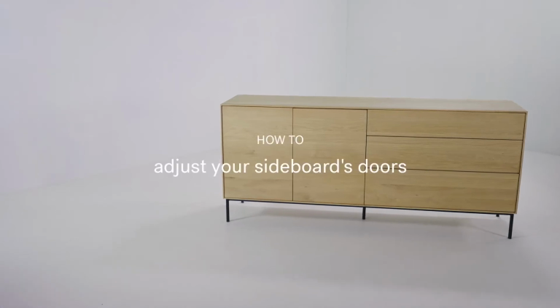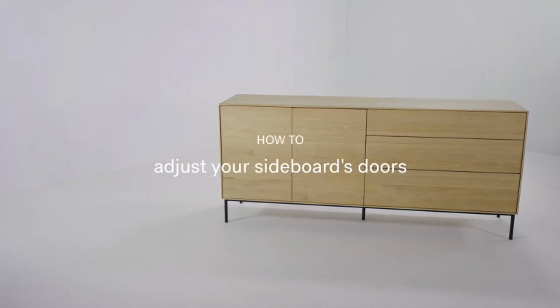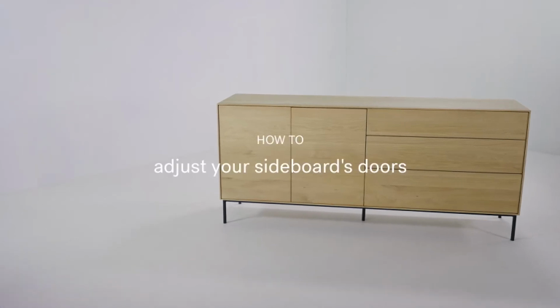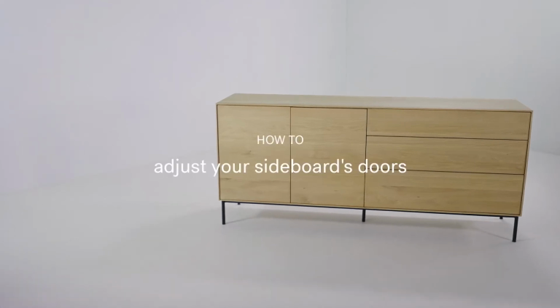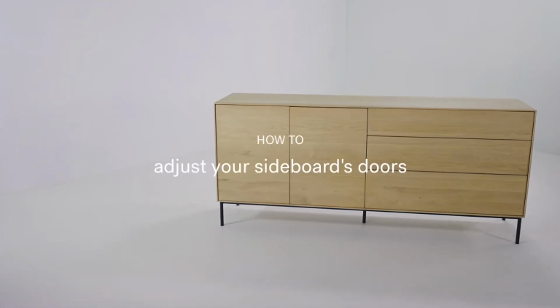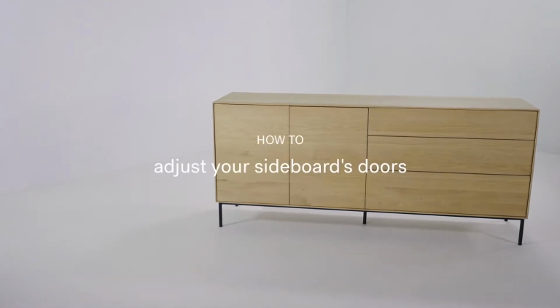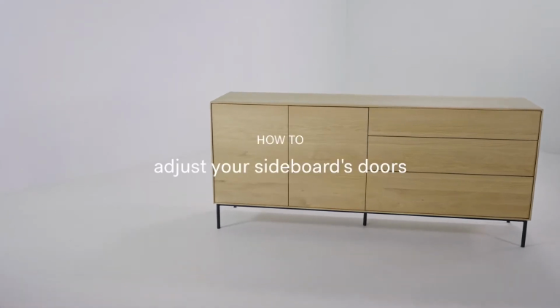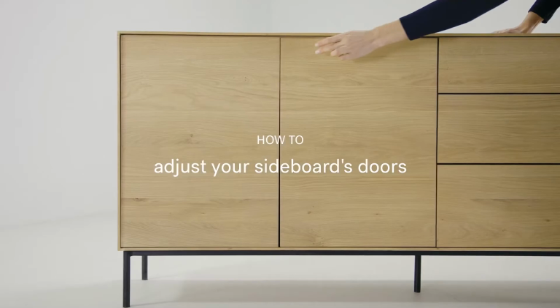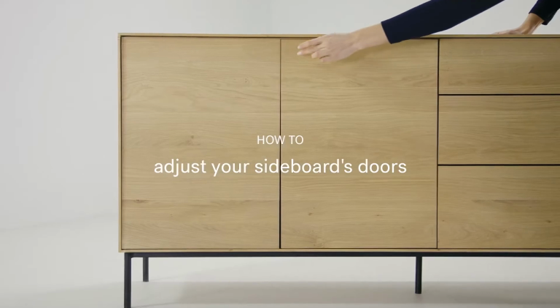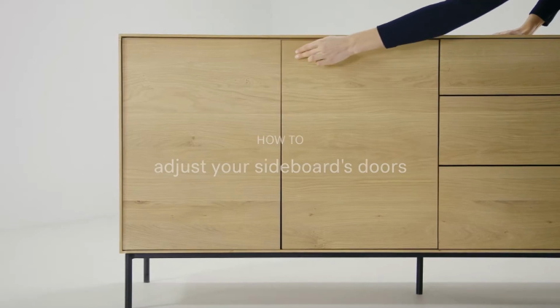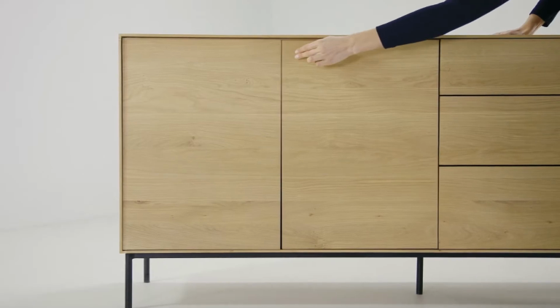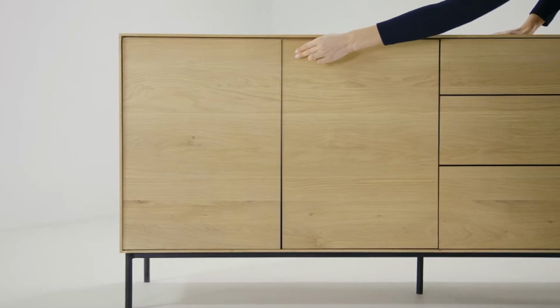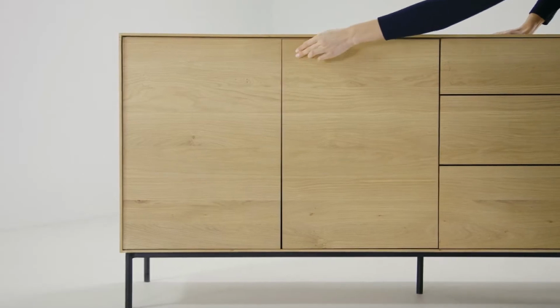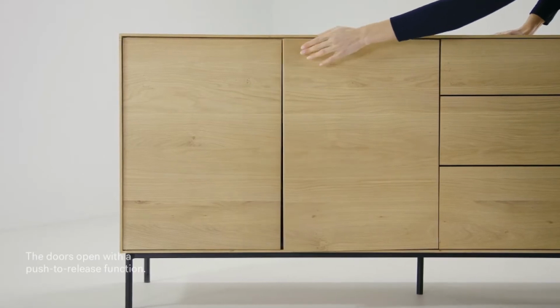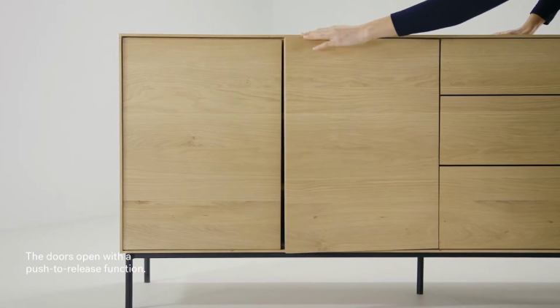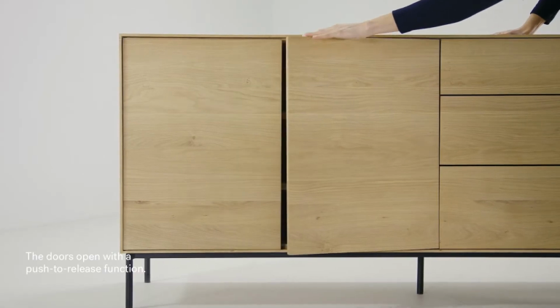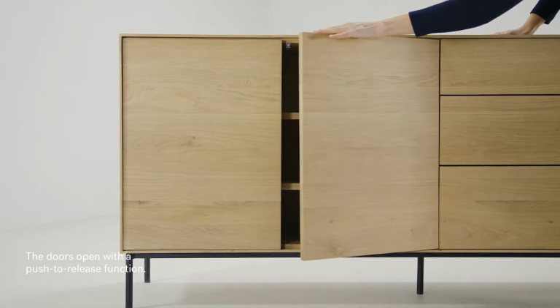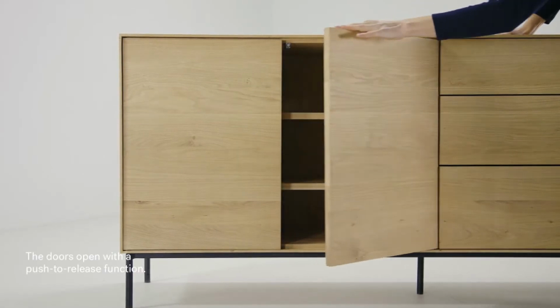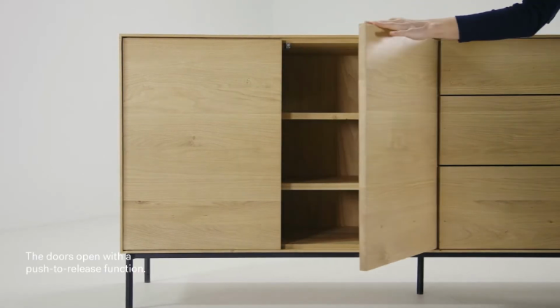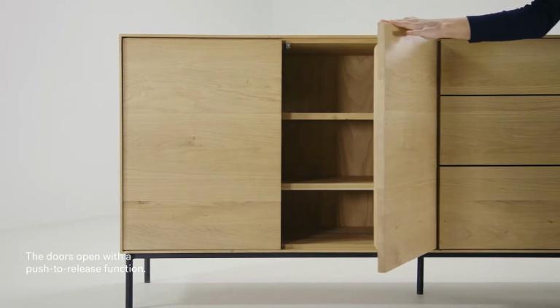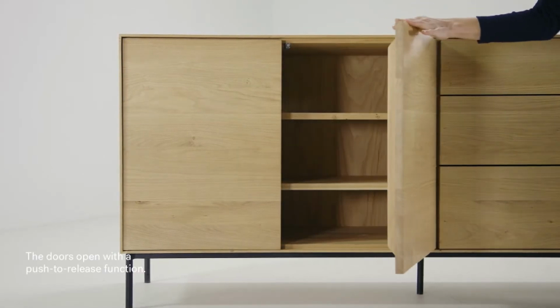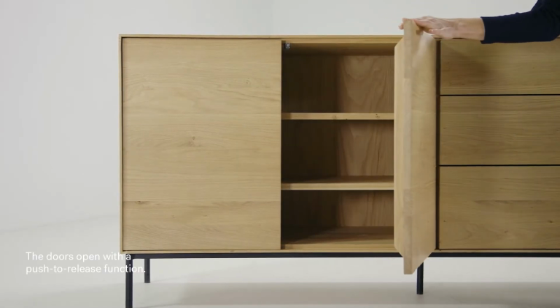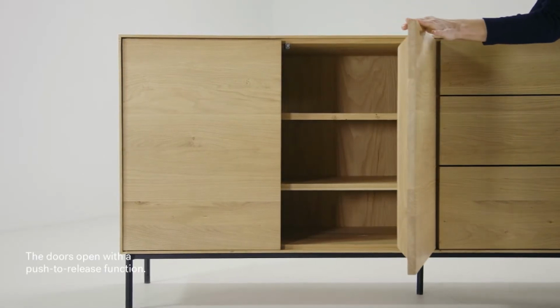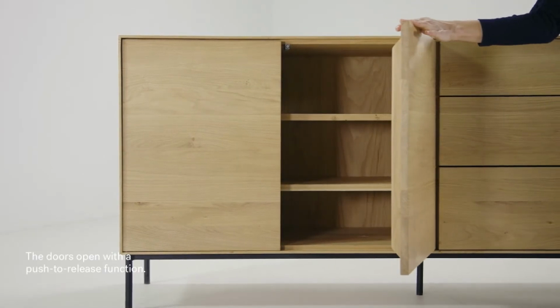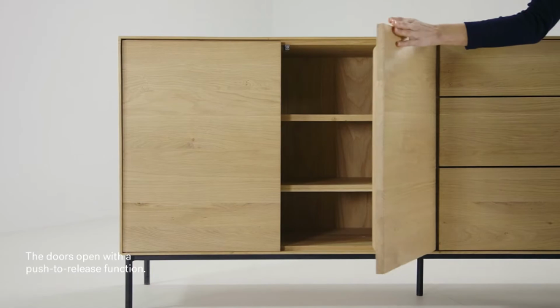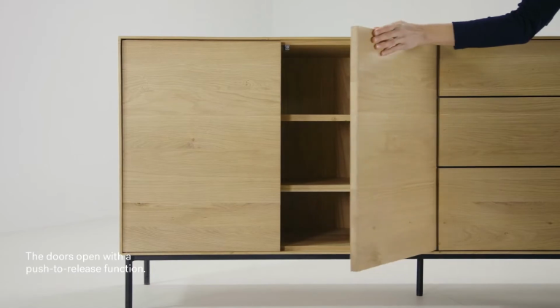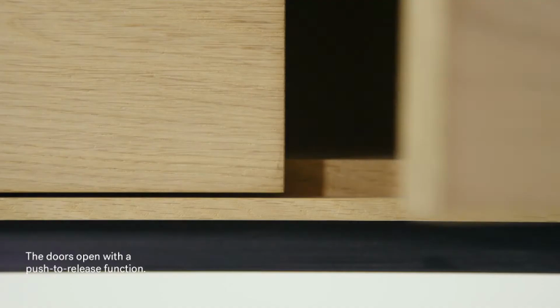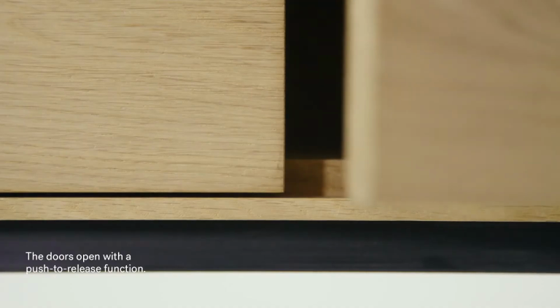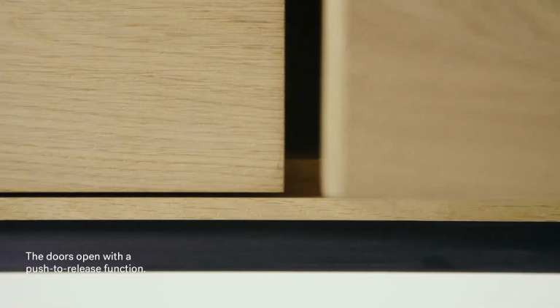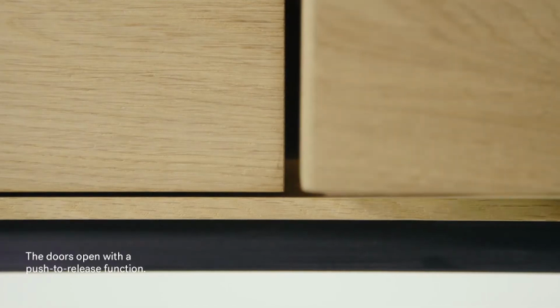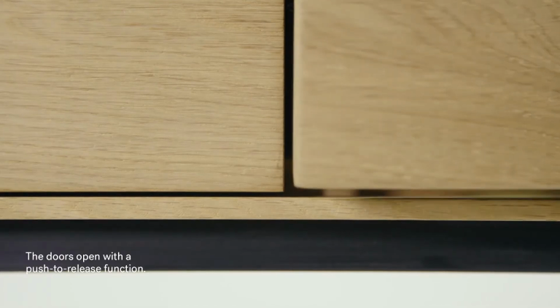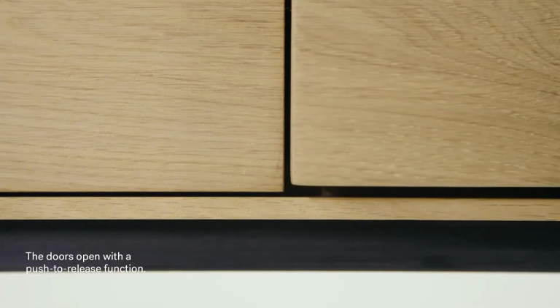How to adjust your sideboard's doors. The doors open with a push-to-release function.